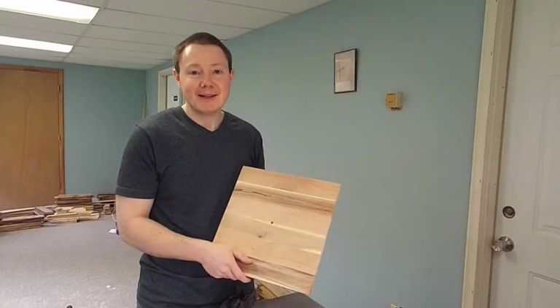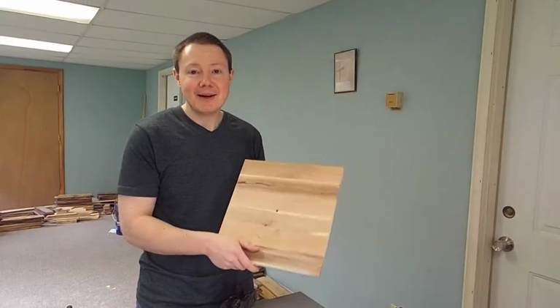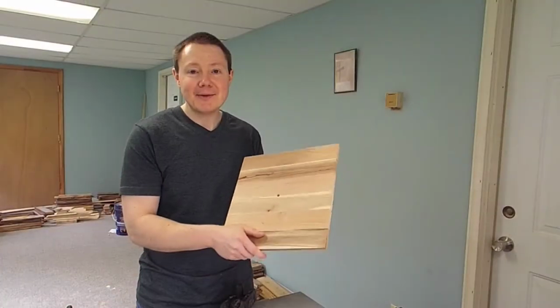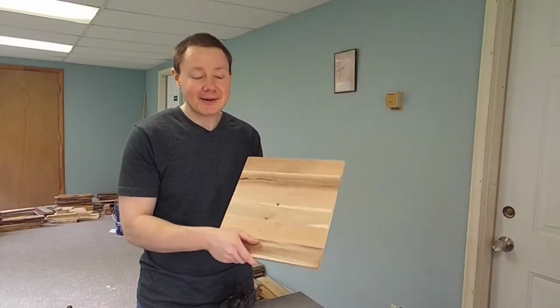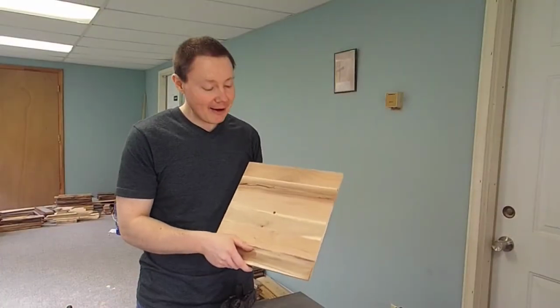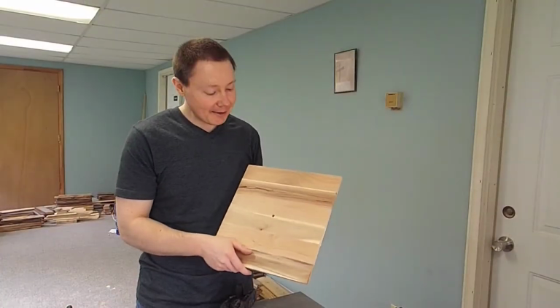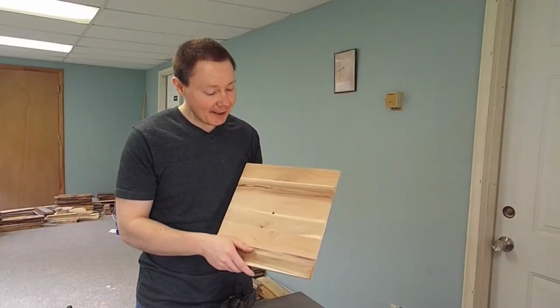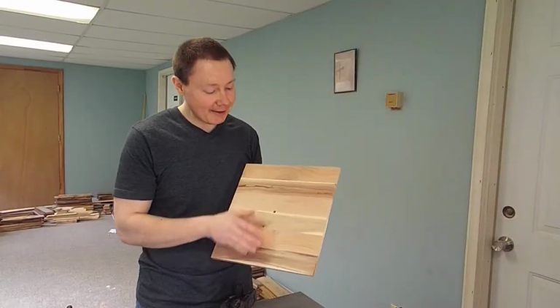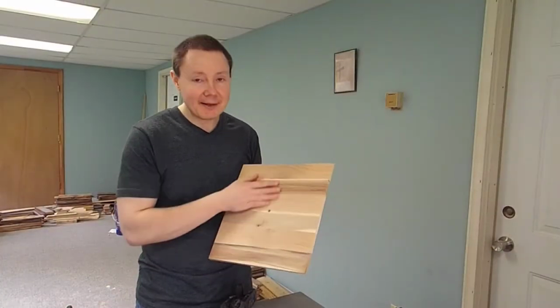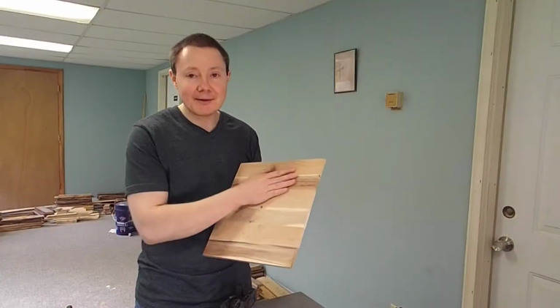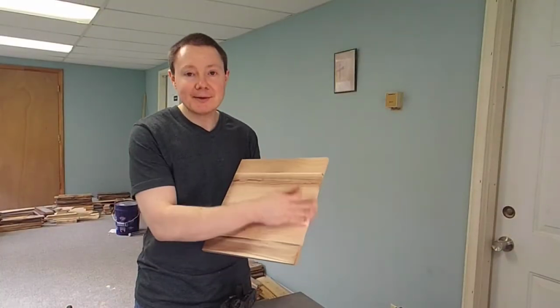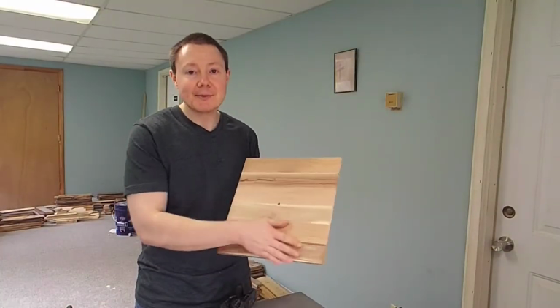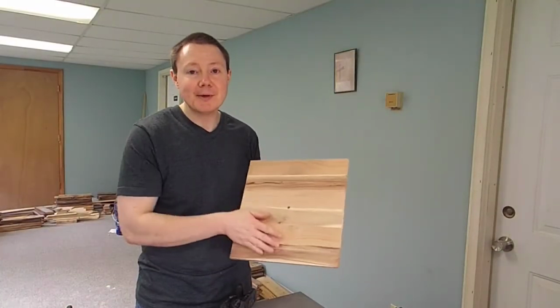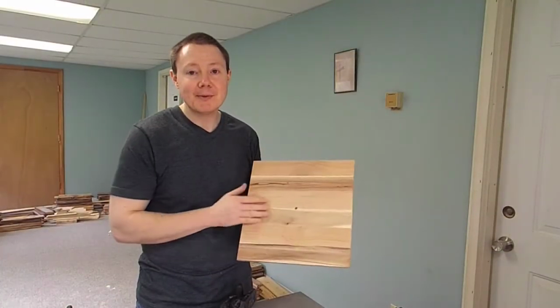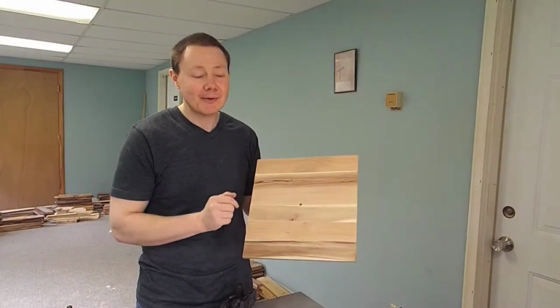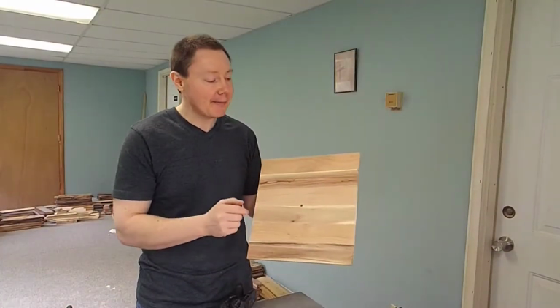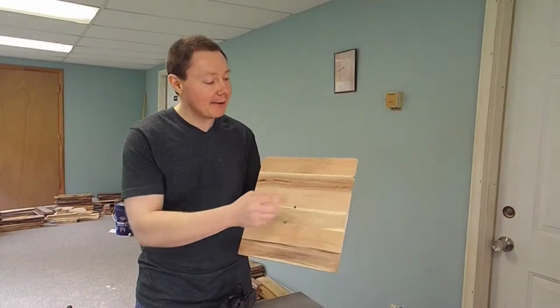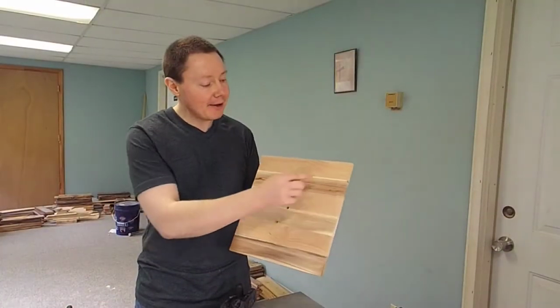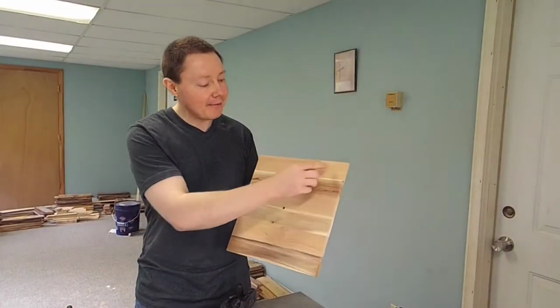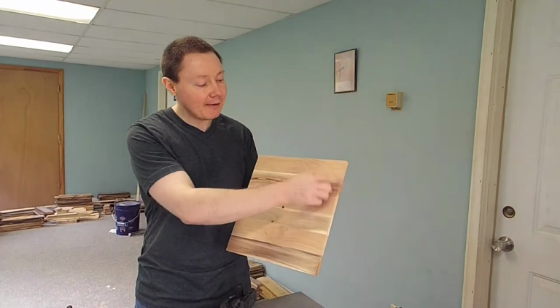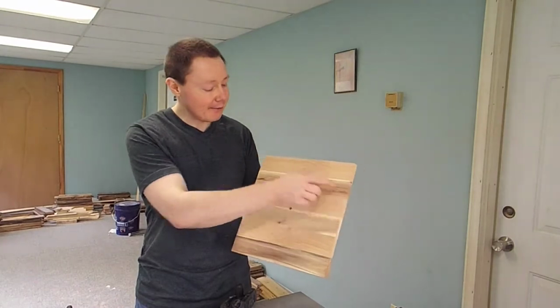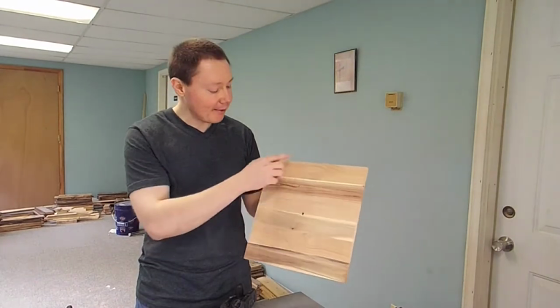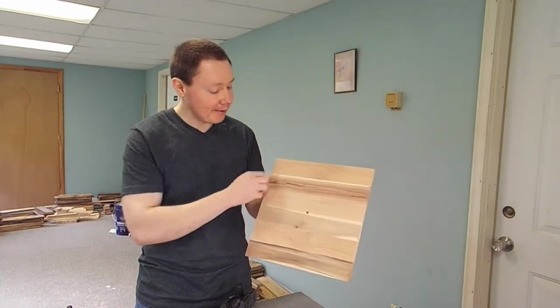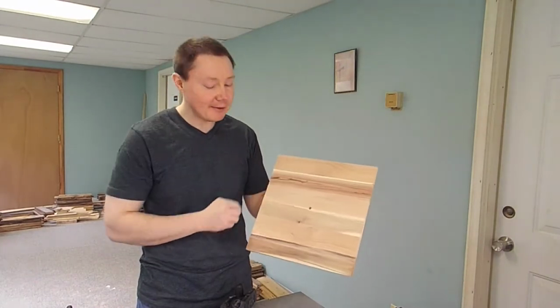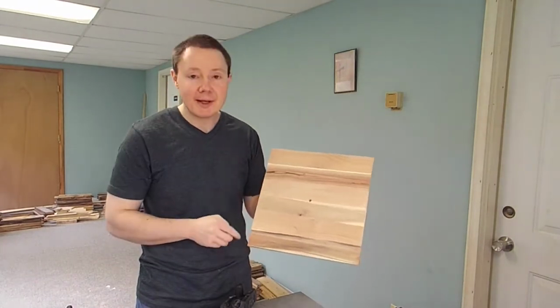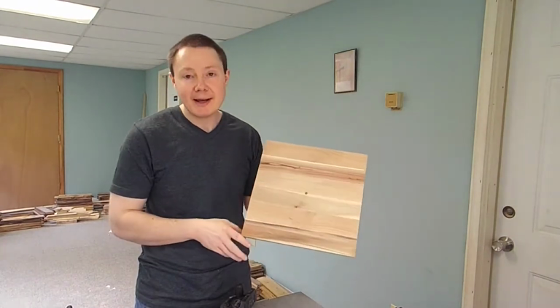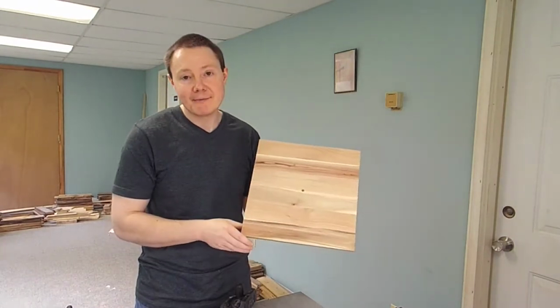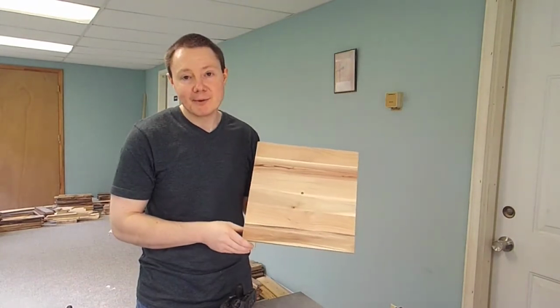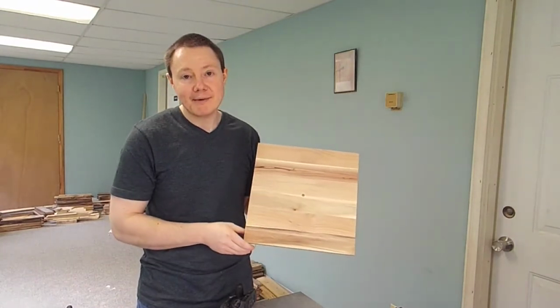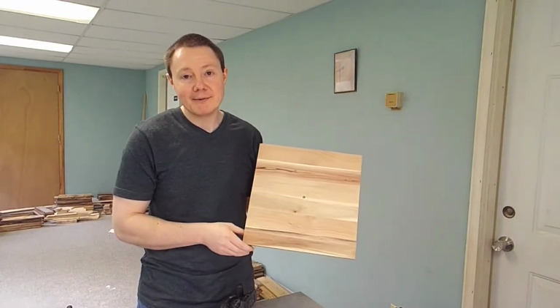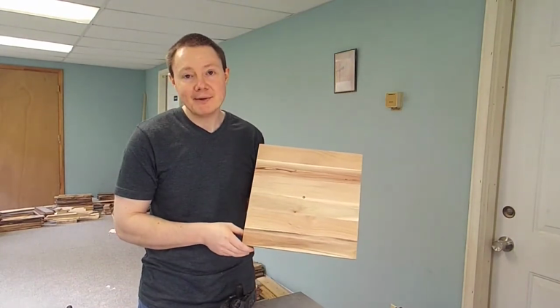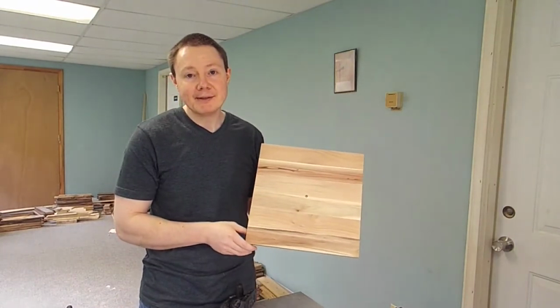Now that our clock has been sanded good and smooth, we're going to miter off all four corners at 45 degrees.